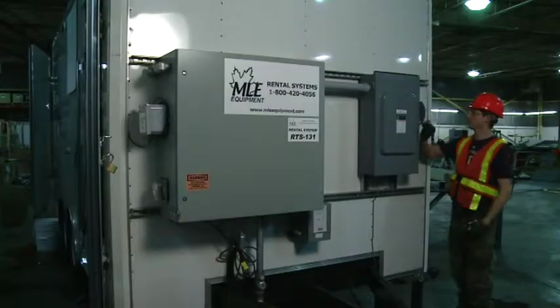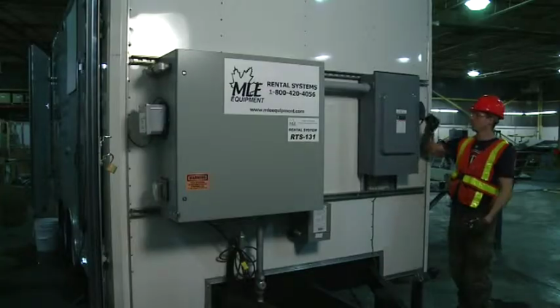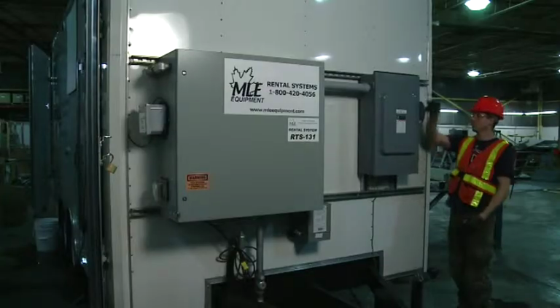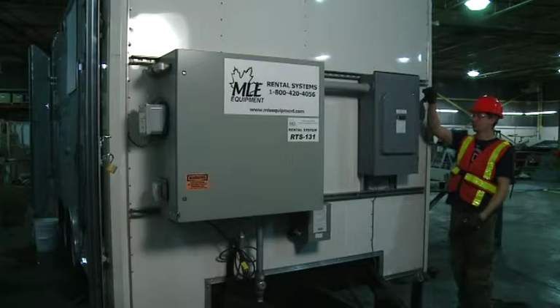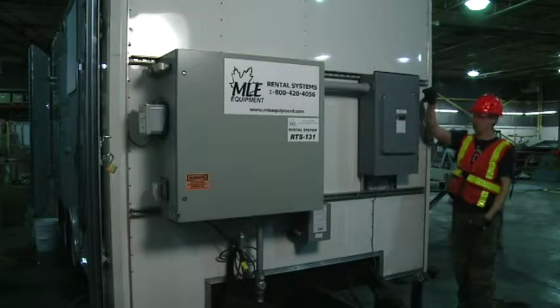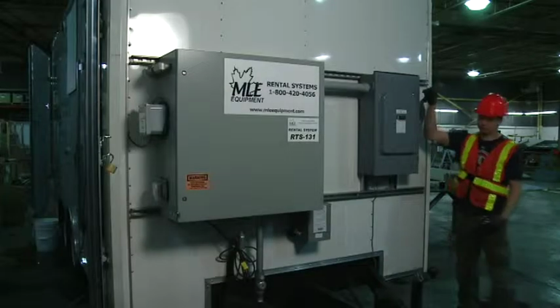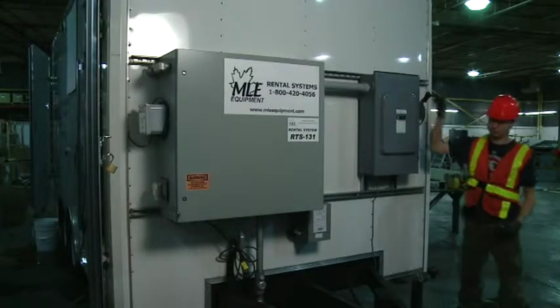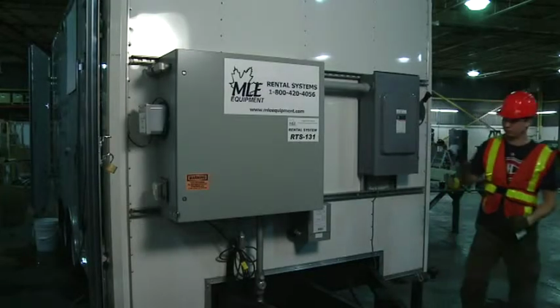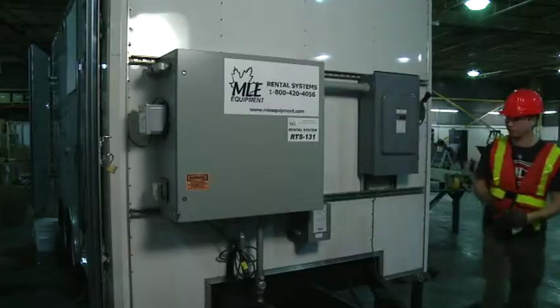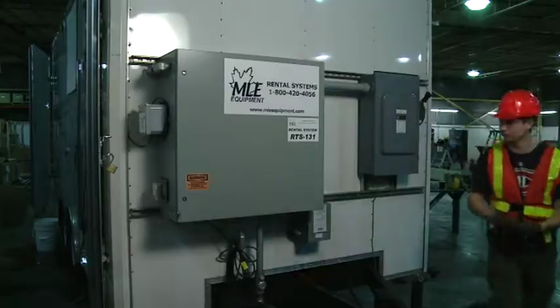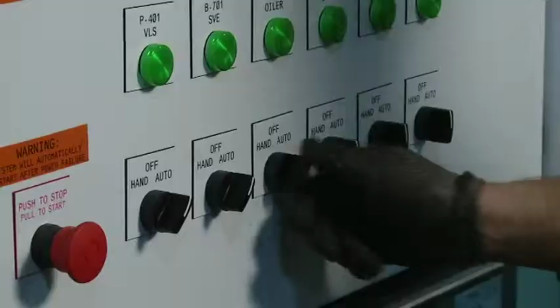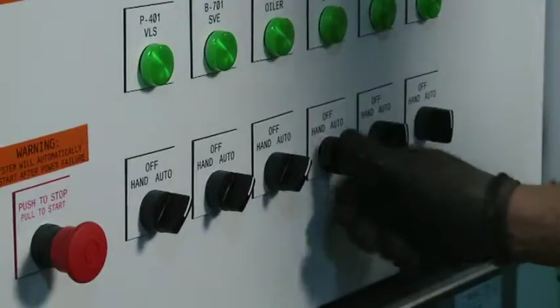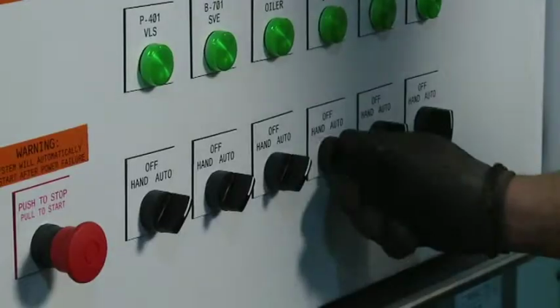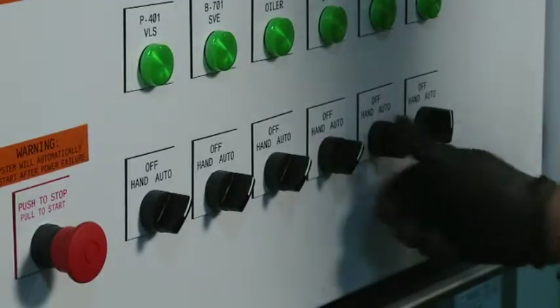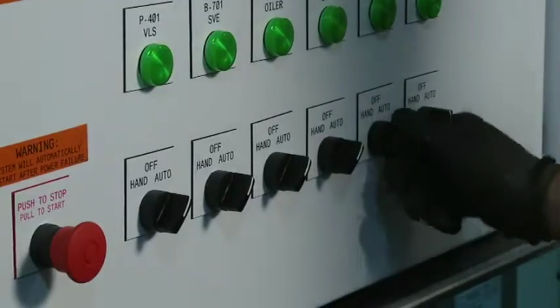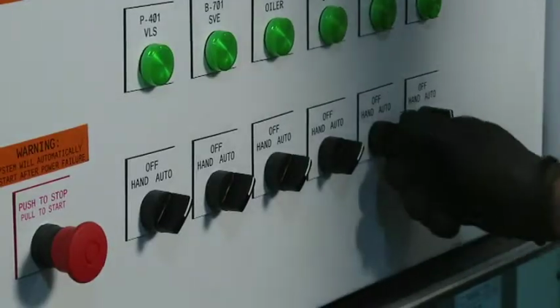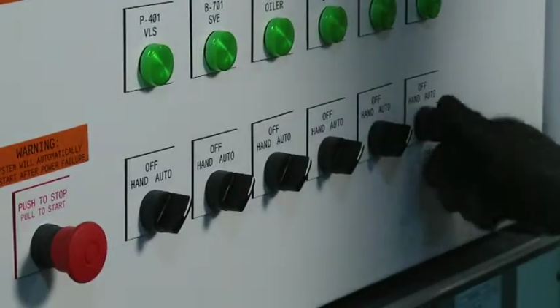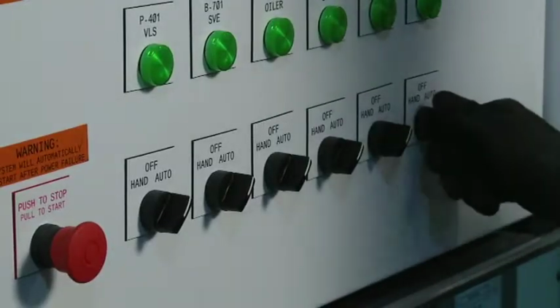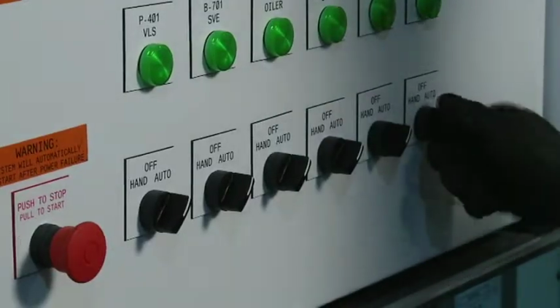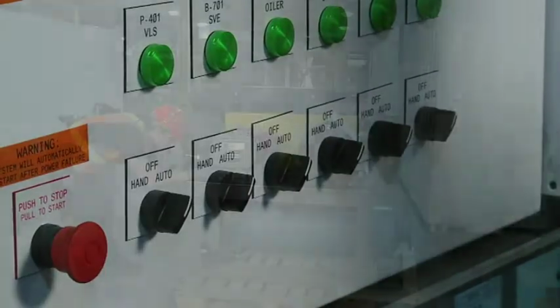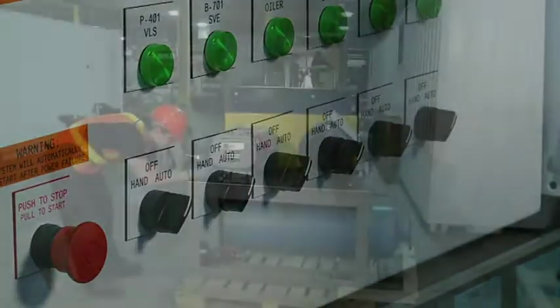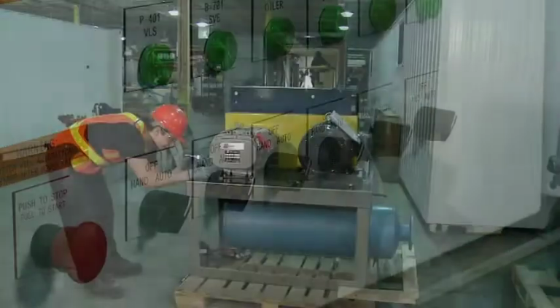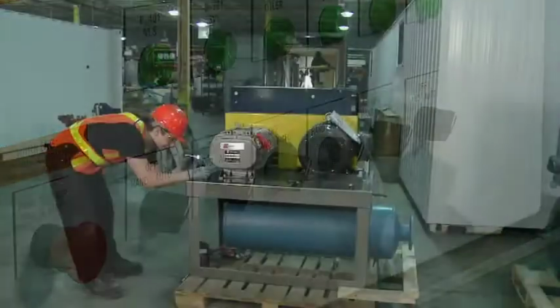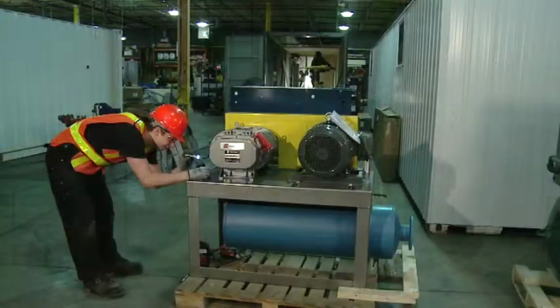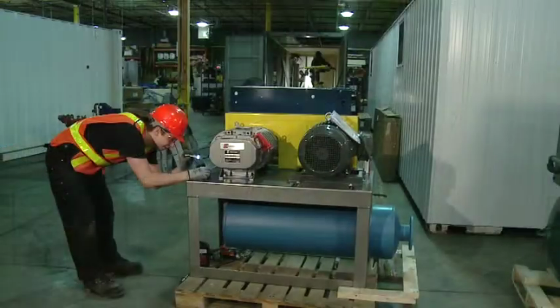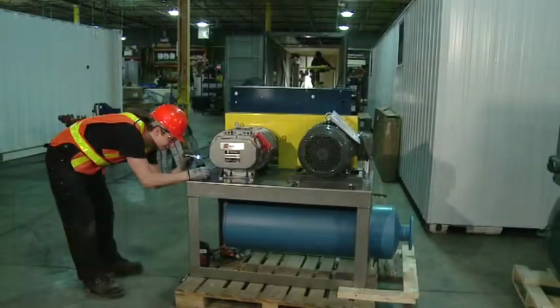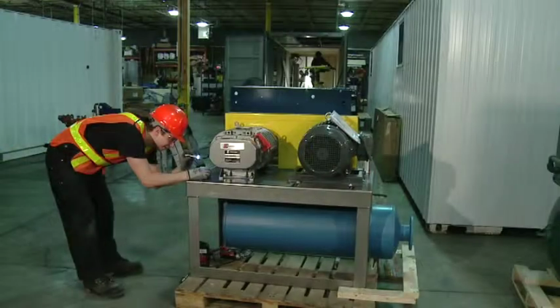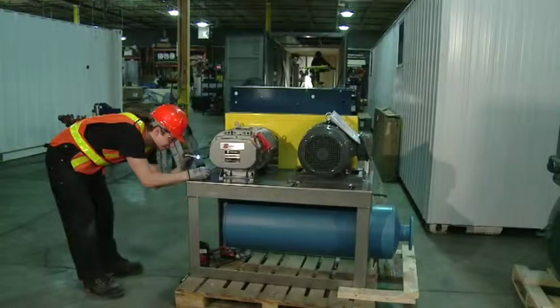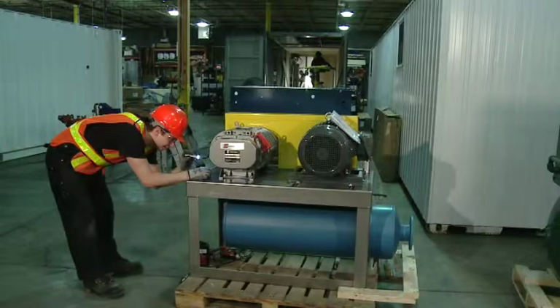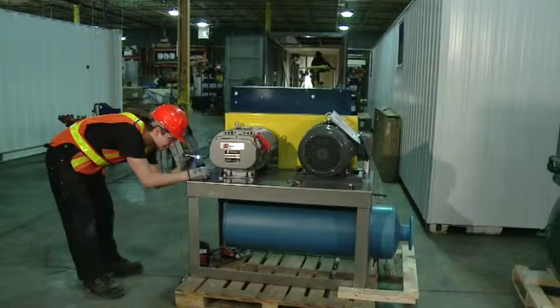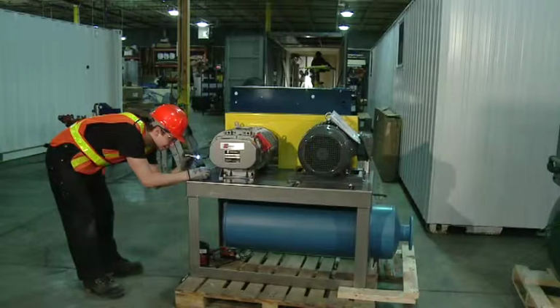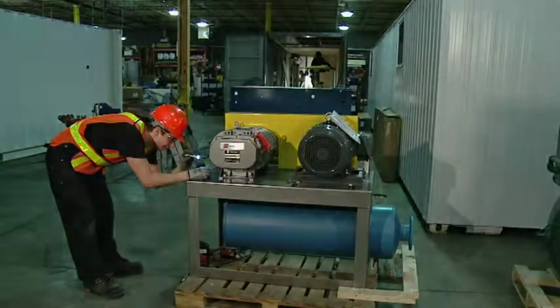Reconnect the power and turn on the system. Monitor the system to ensure proper performance.